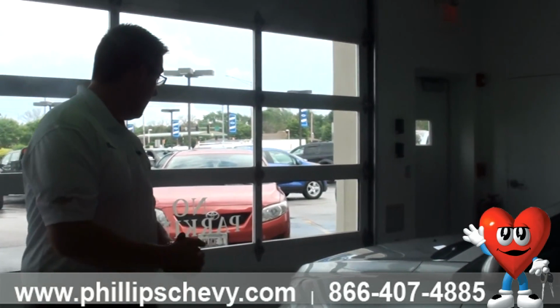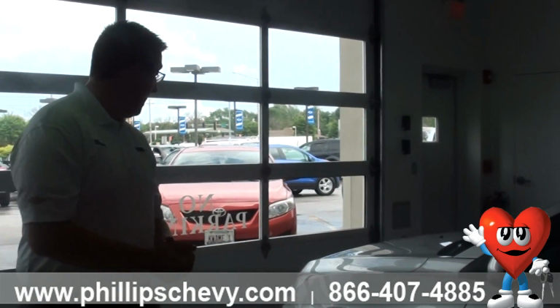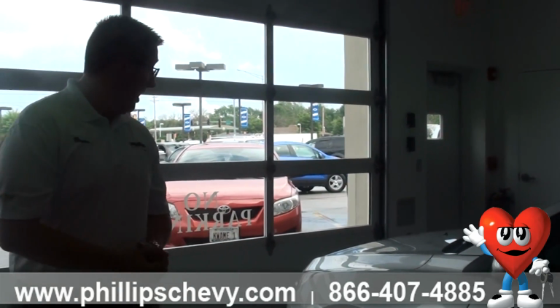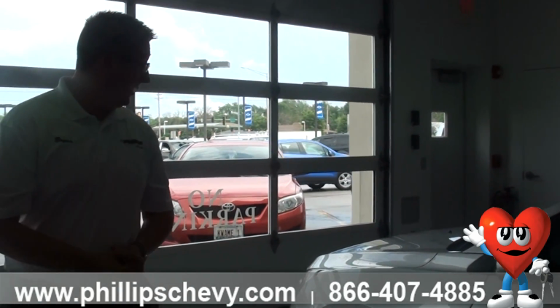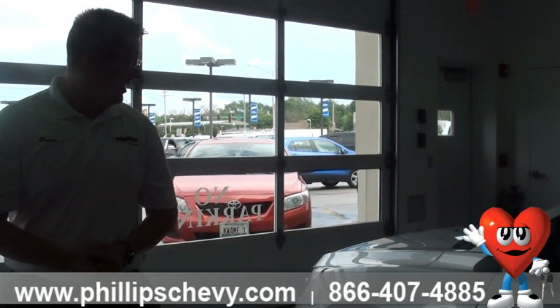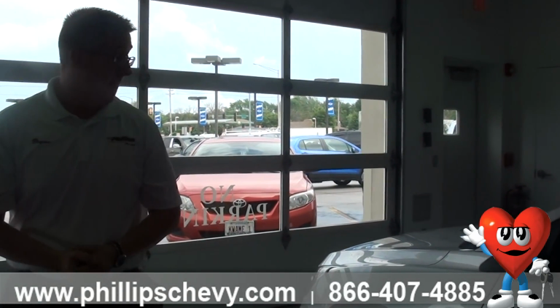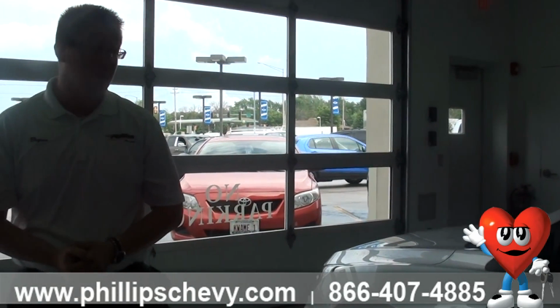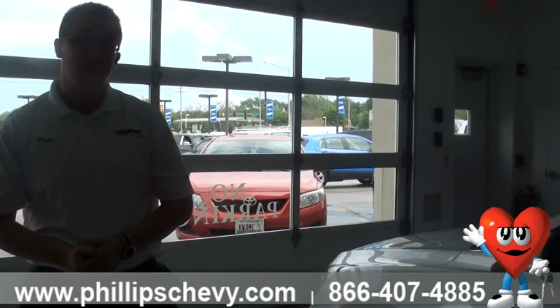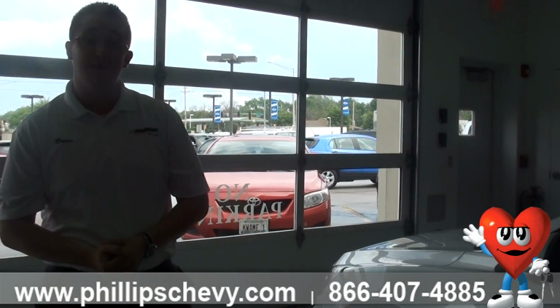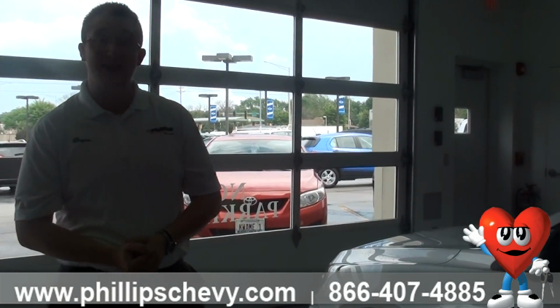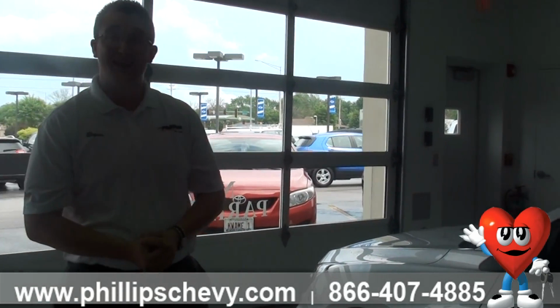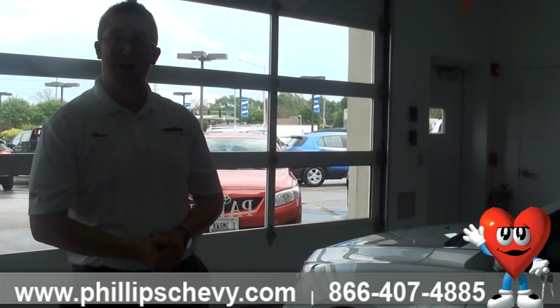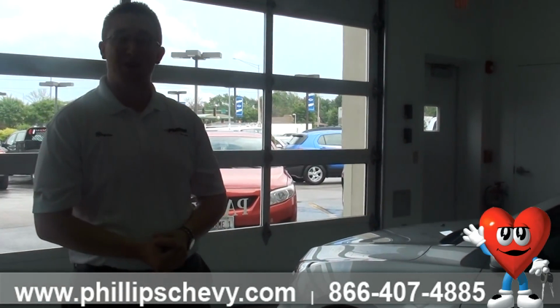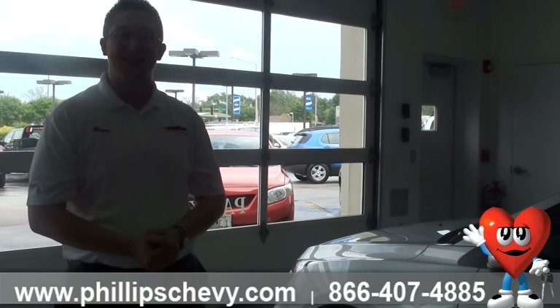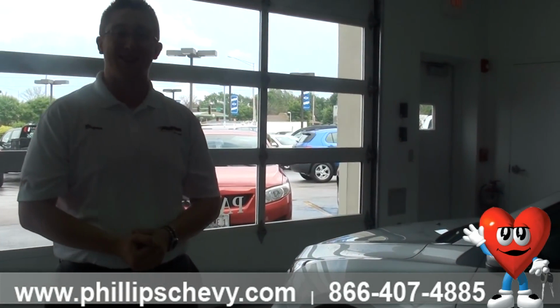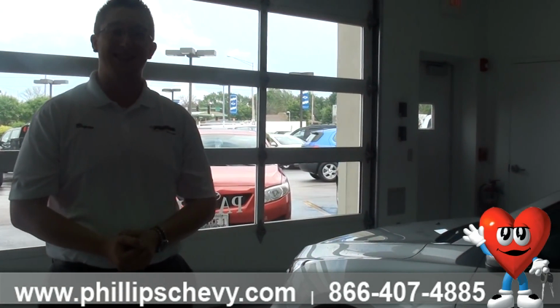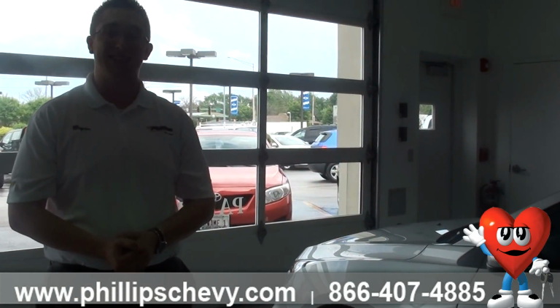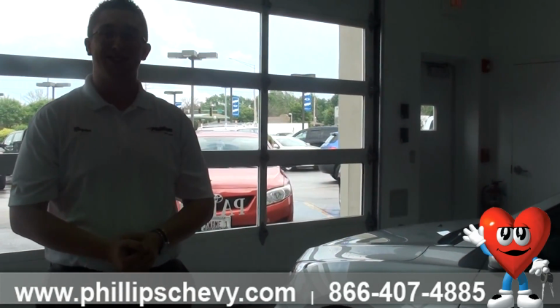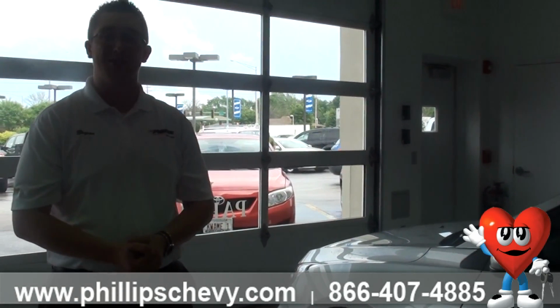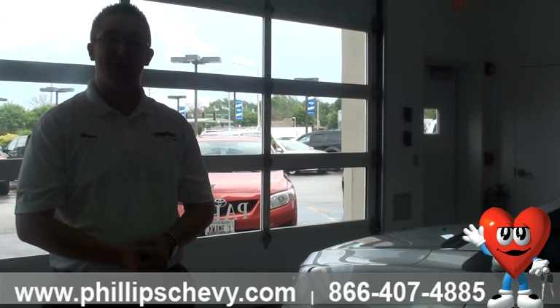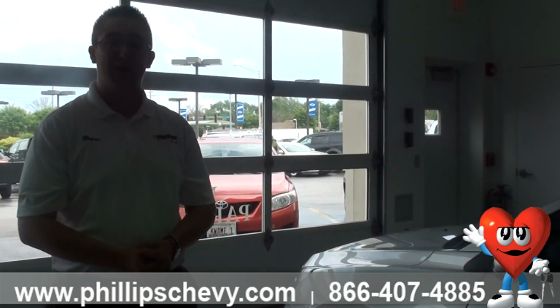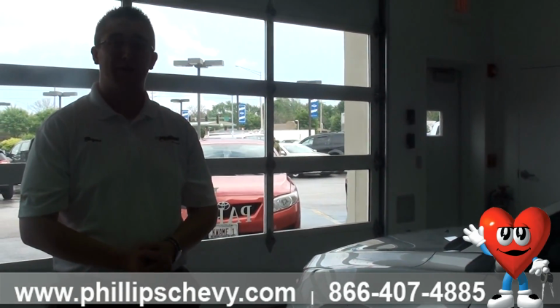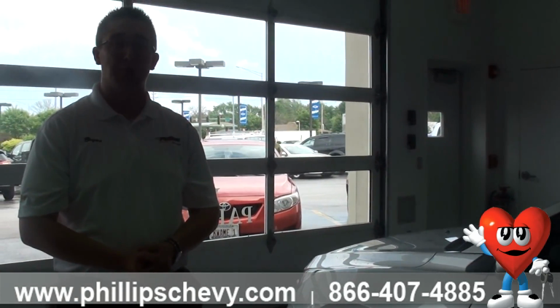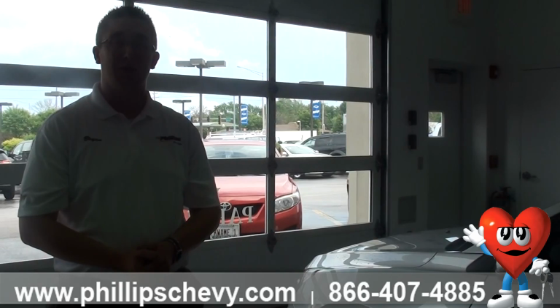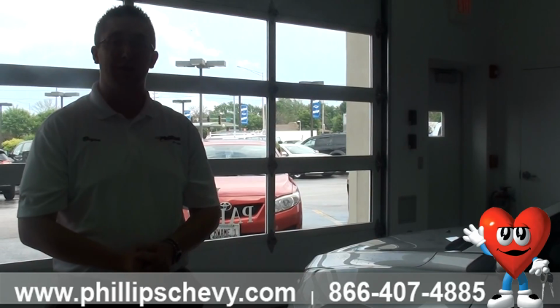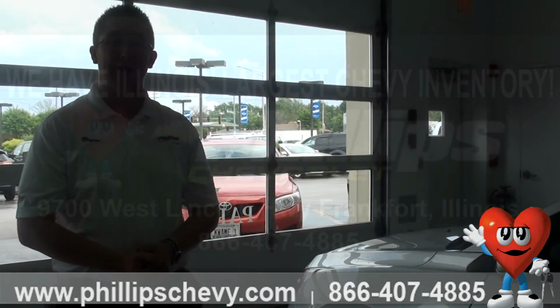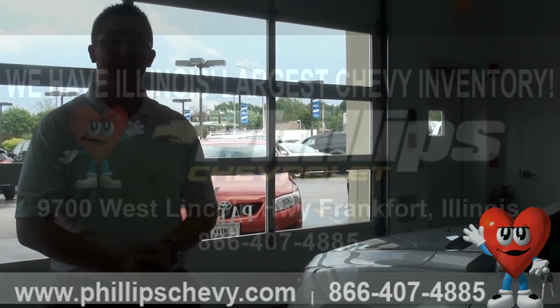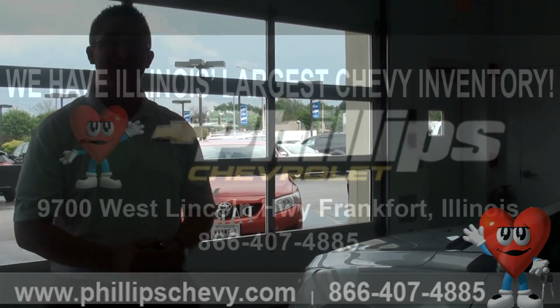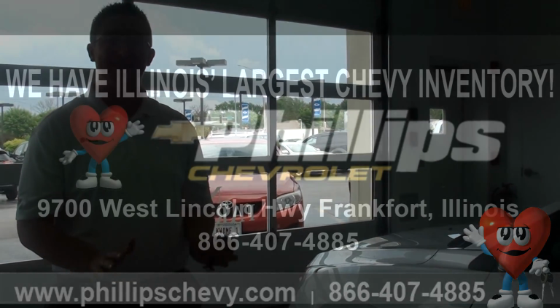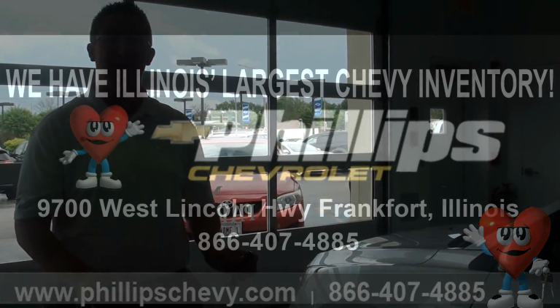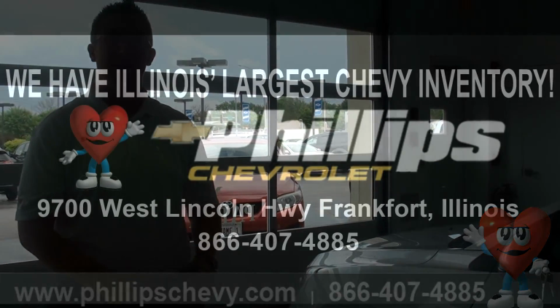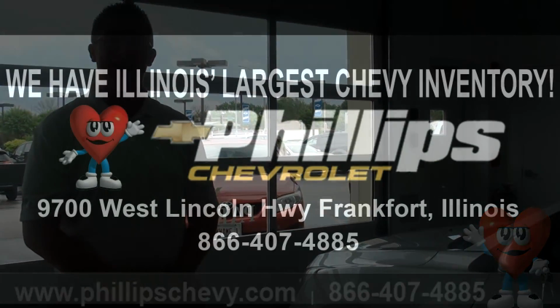Again, I'm Brian Krupski, one of the sales and leasing consultants here at Phillips Chevrolet in Frankfort — stop on by.